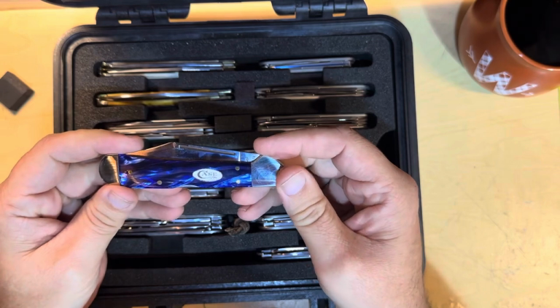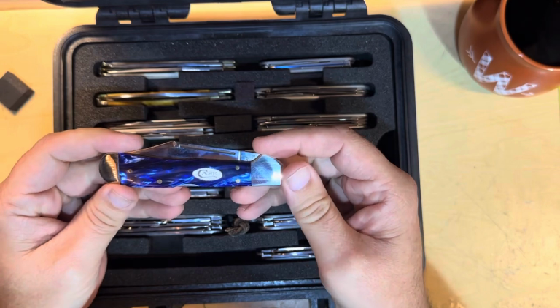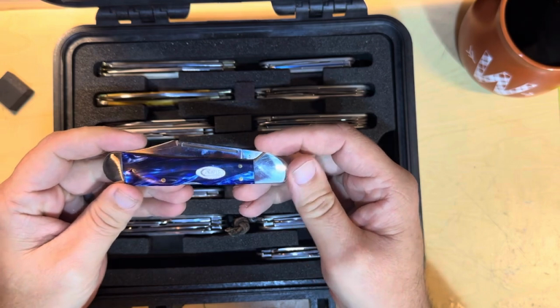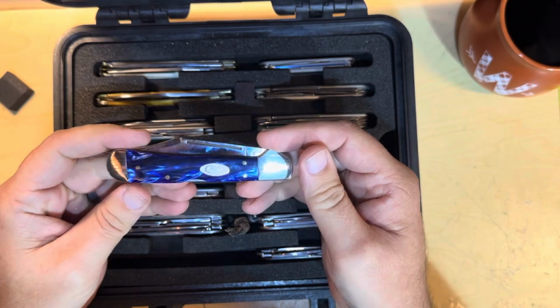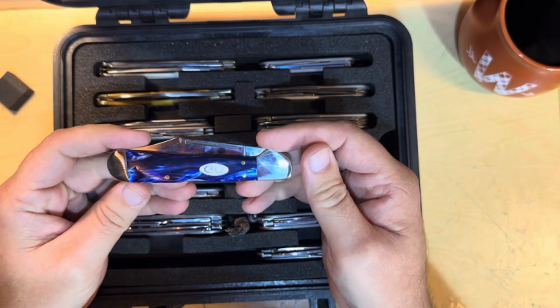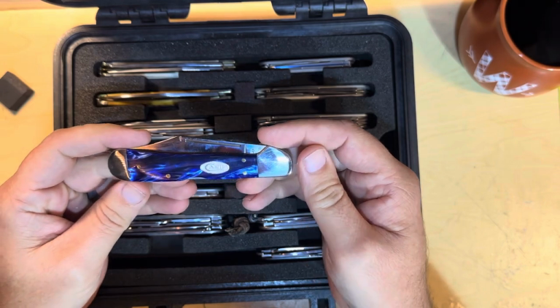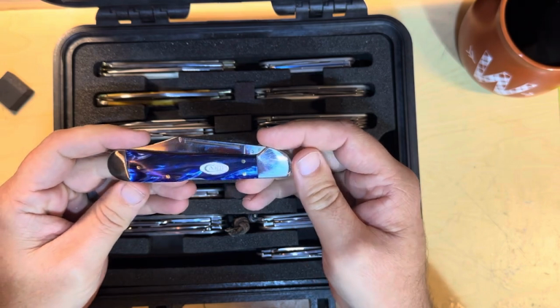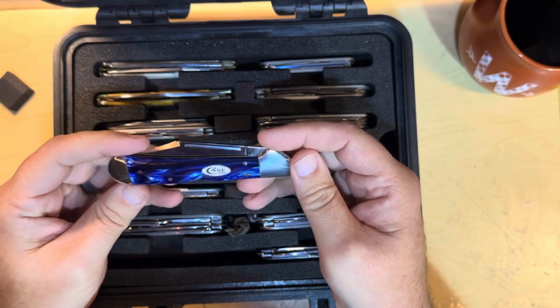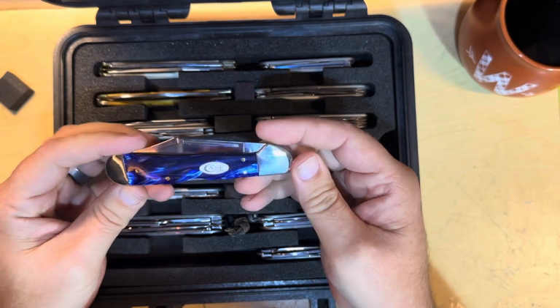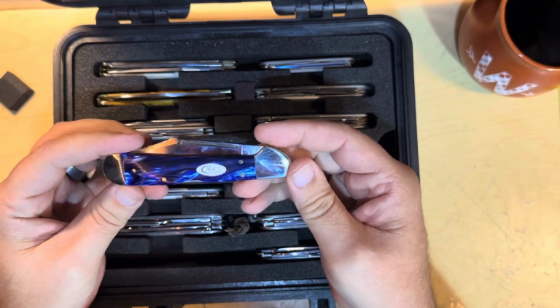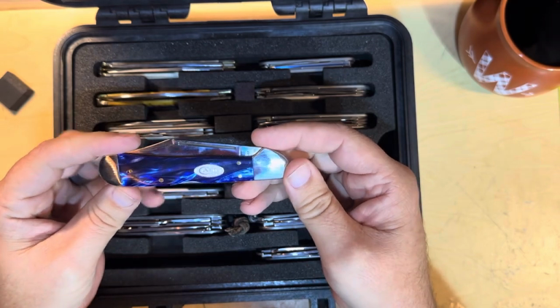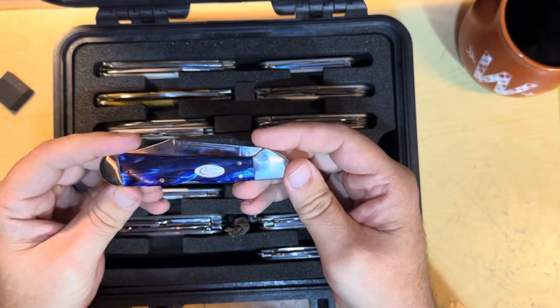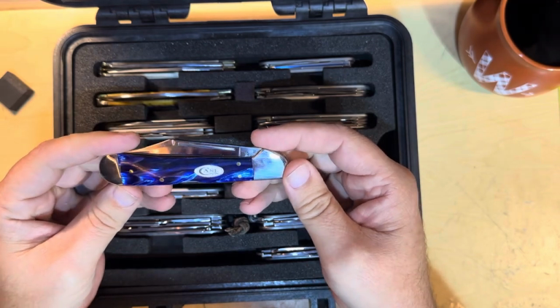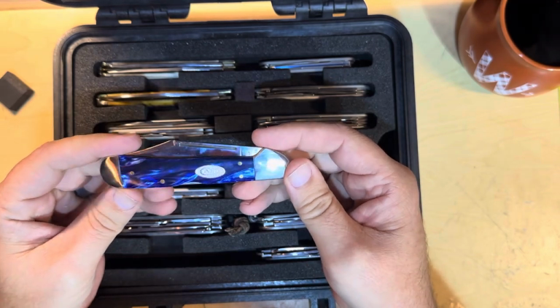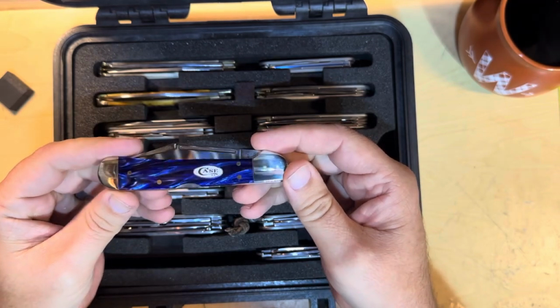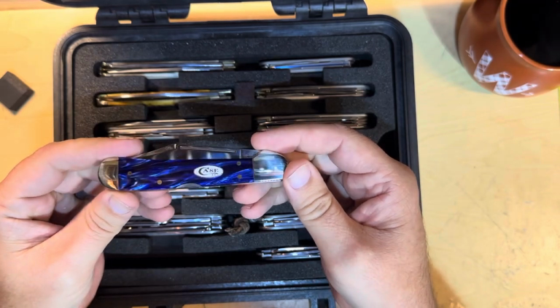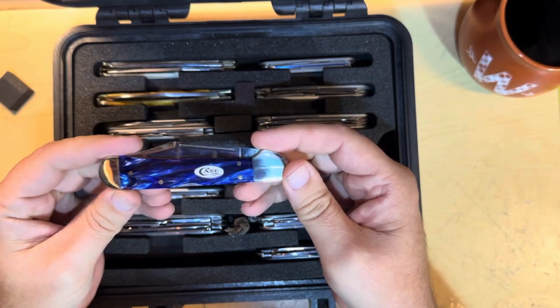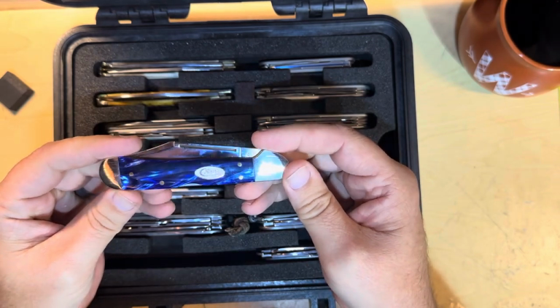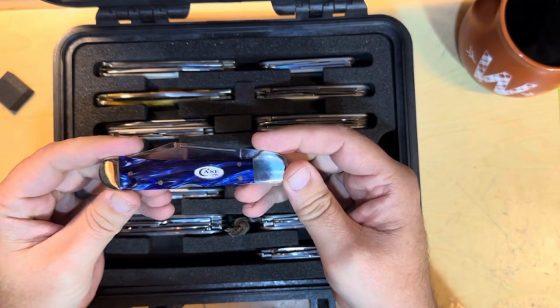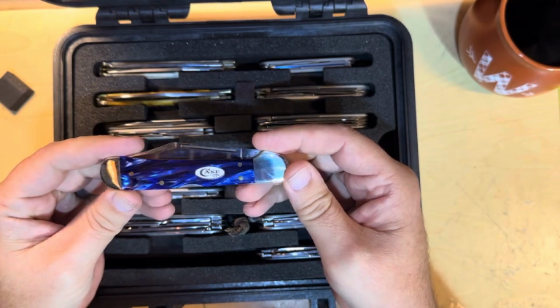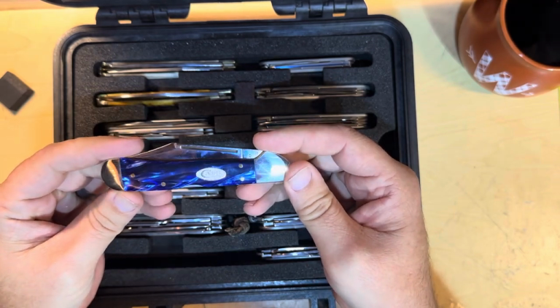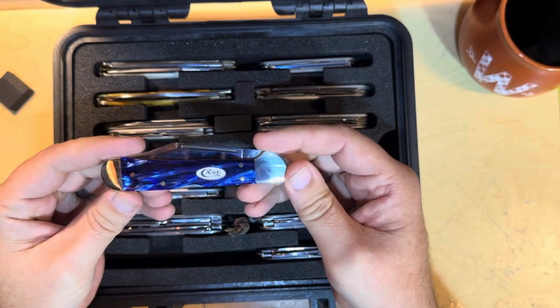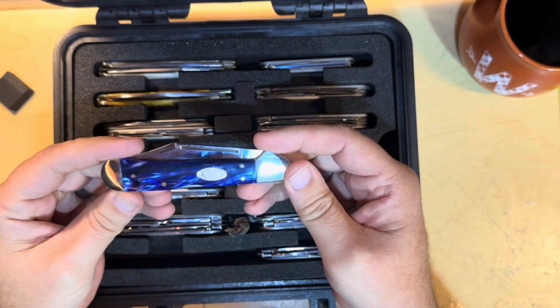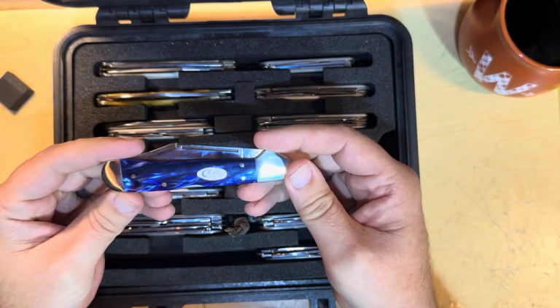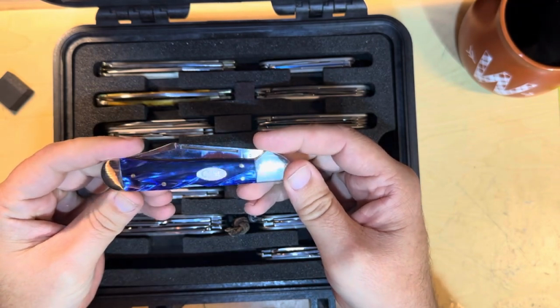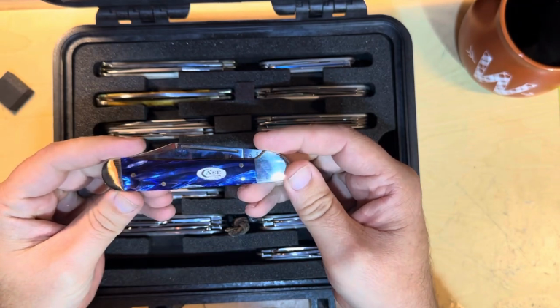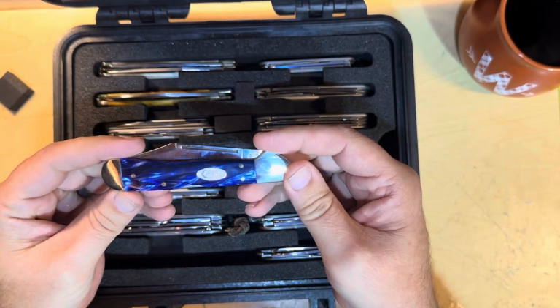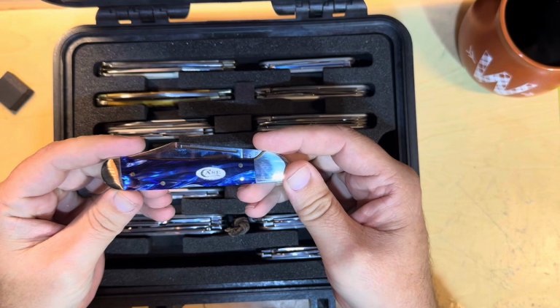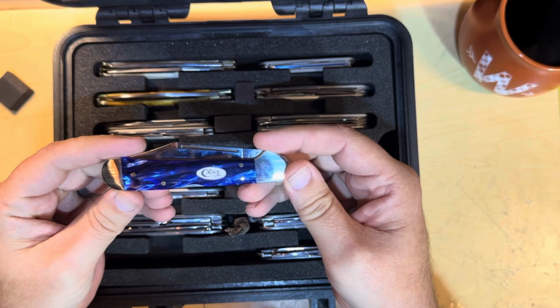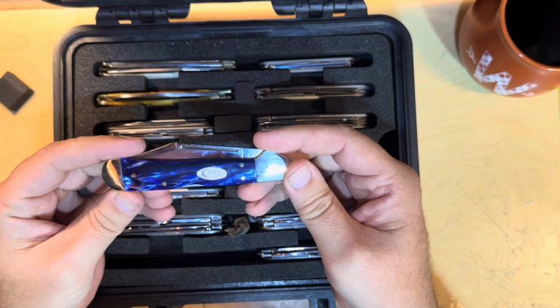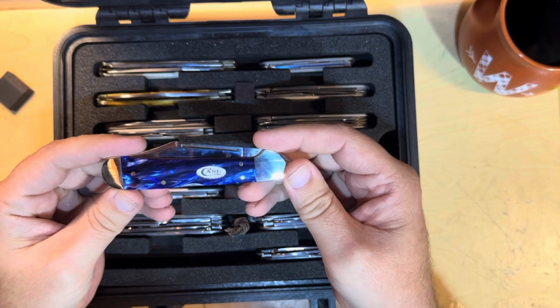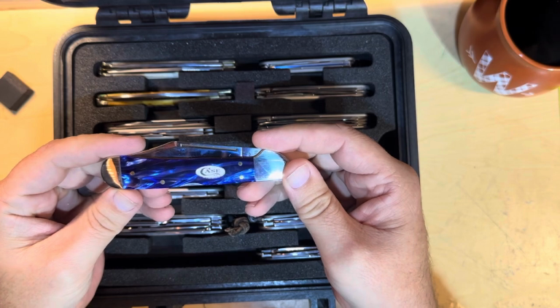Case Copper Lock — this is a large one. Nice blue acrylic.